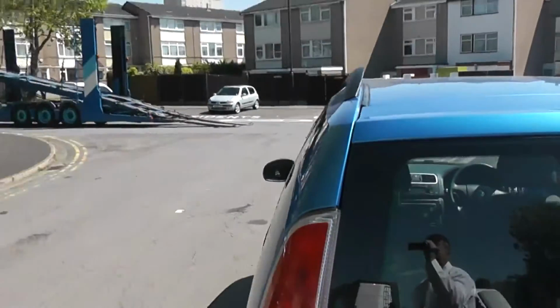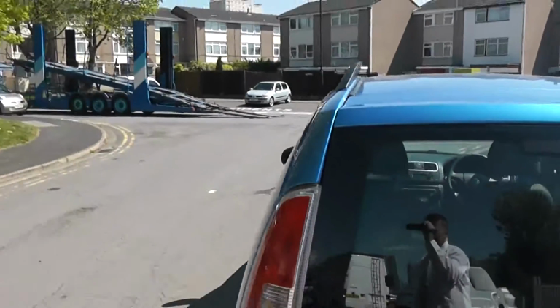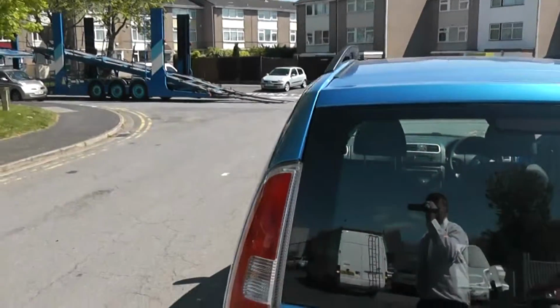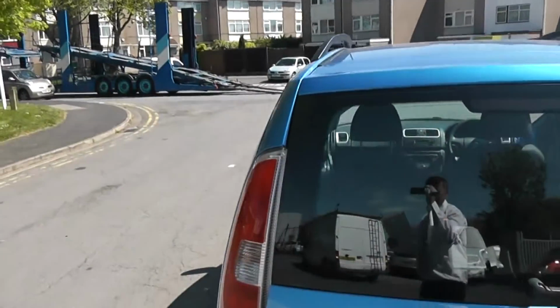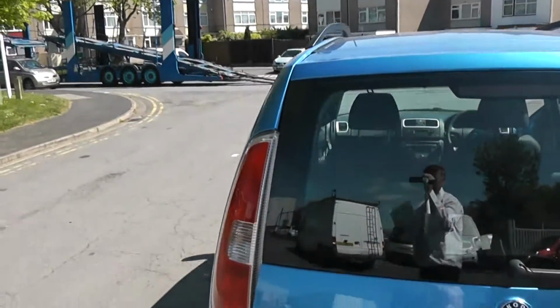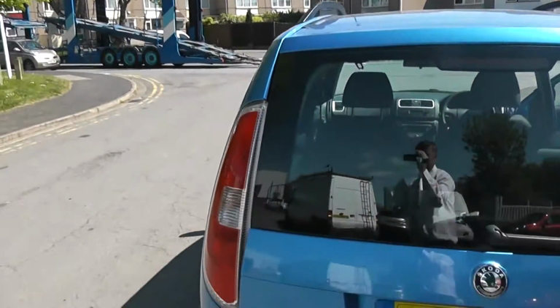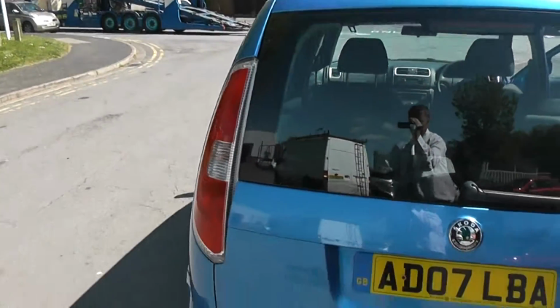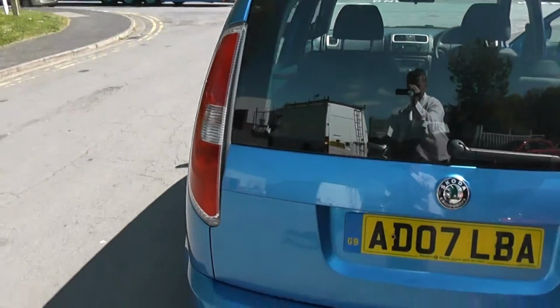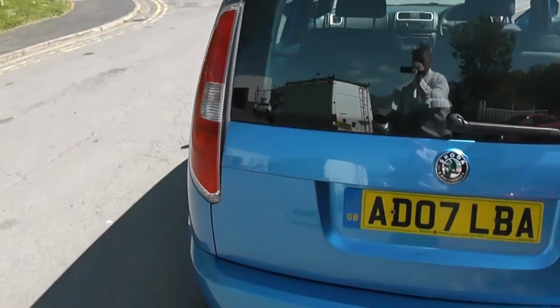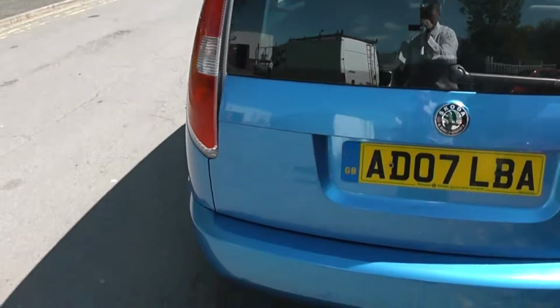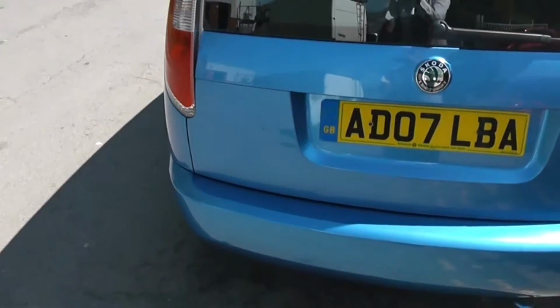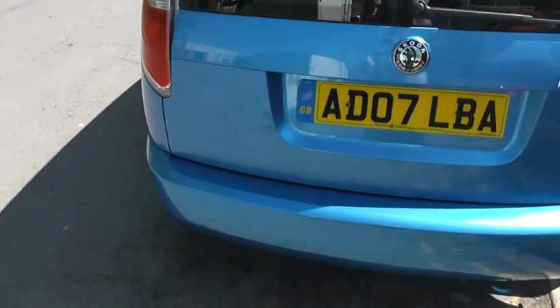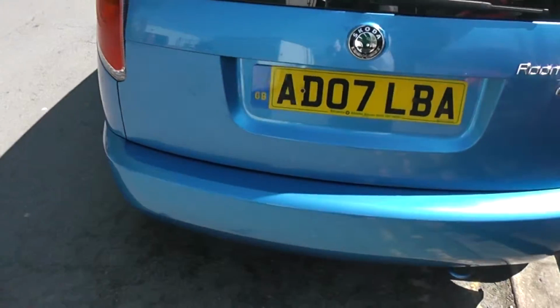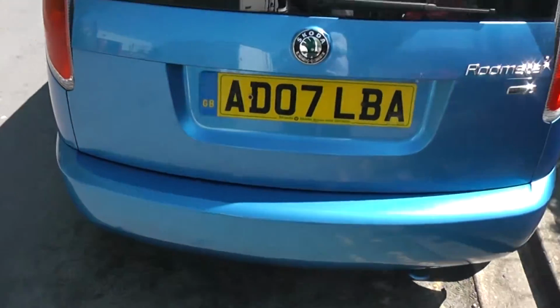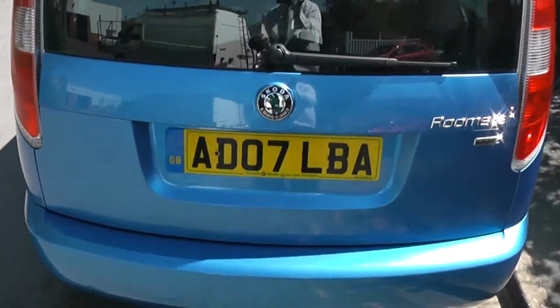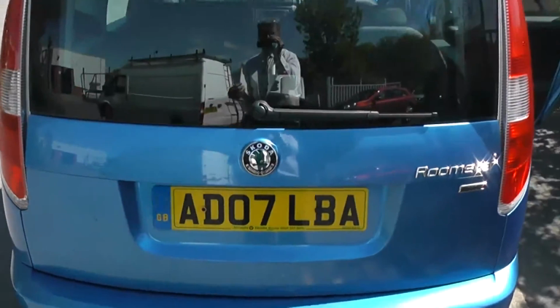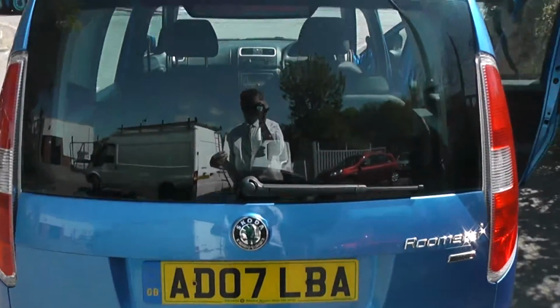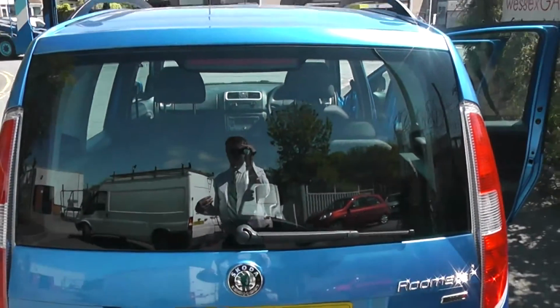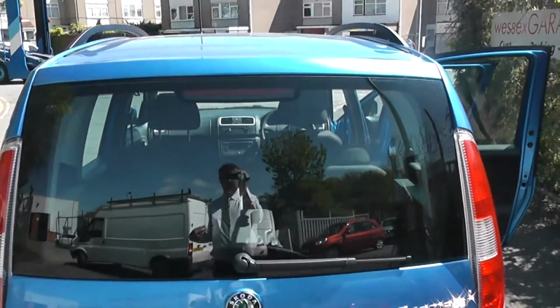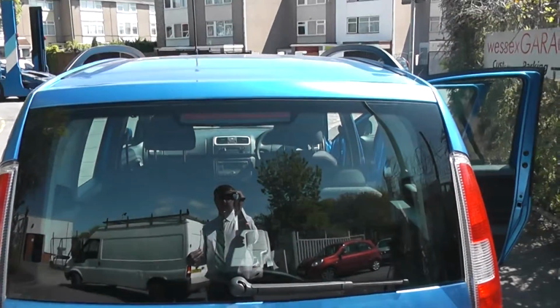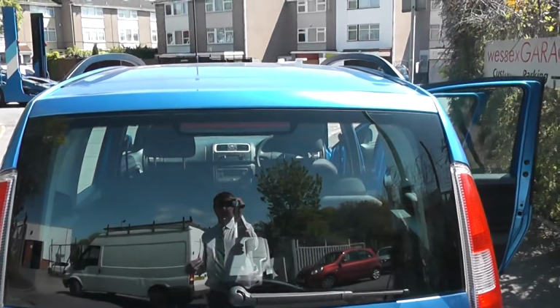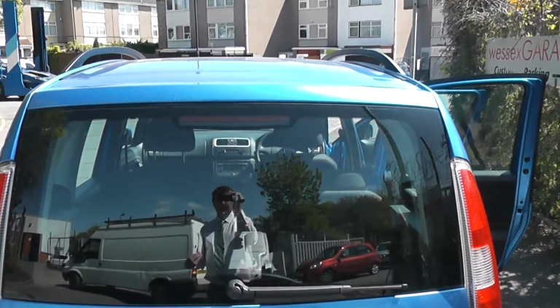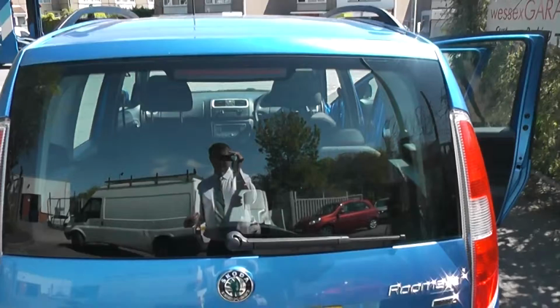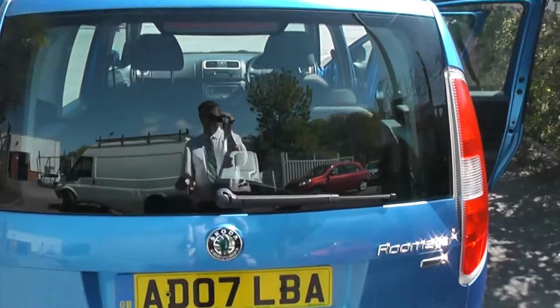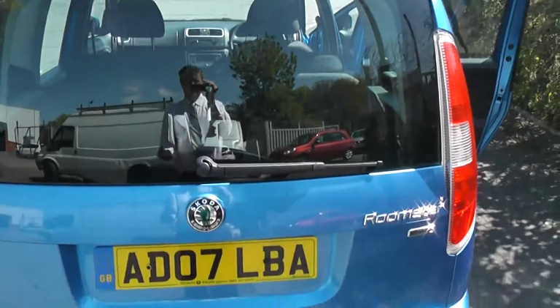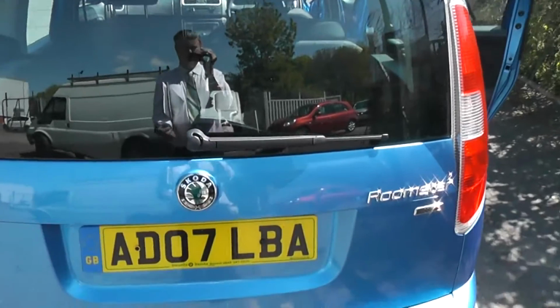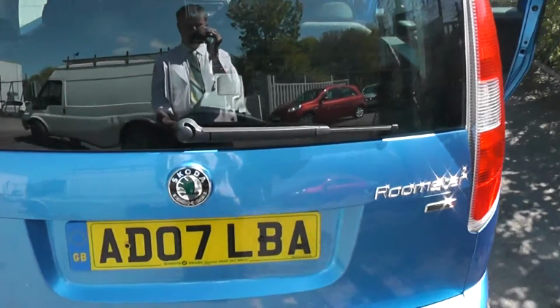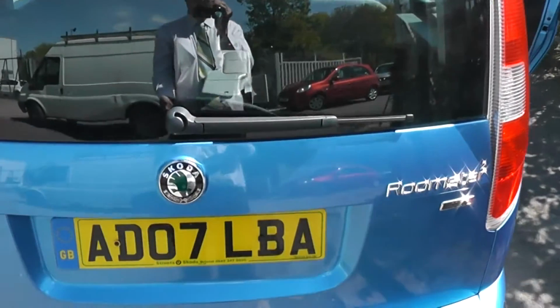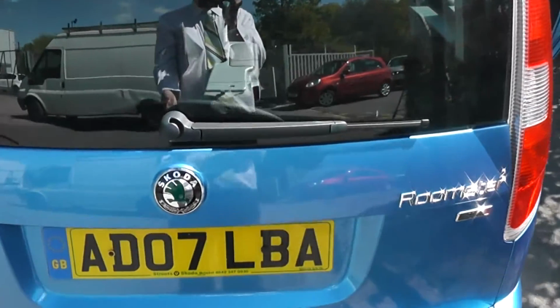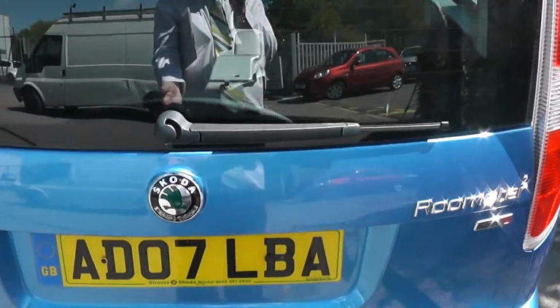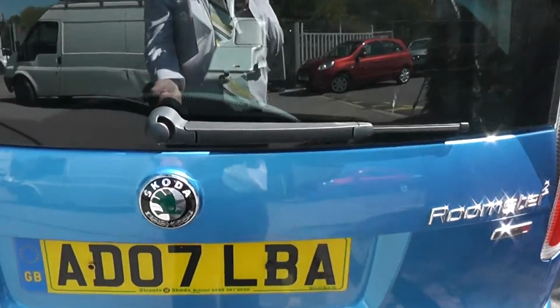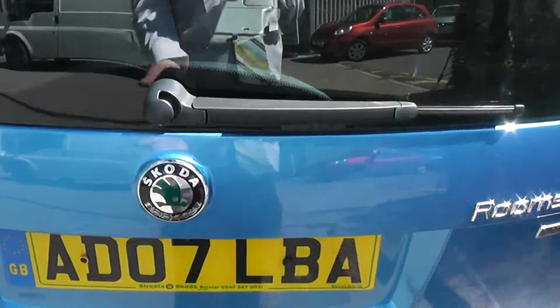Now, as we come around to the rear, at the top we have a high-level third brake light. It also has a rear wiper blade.